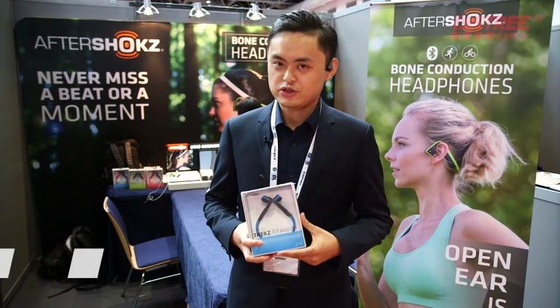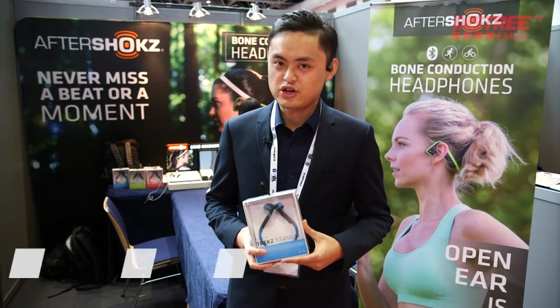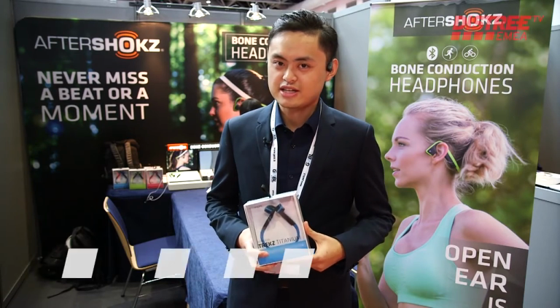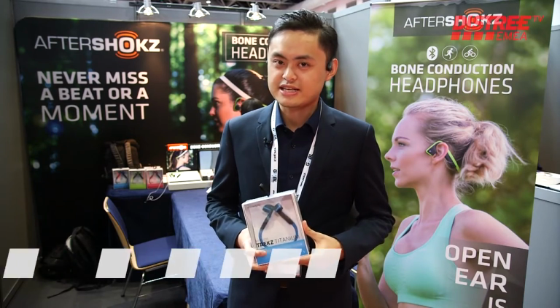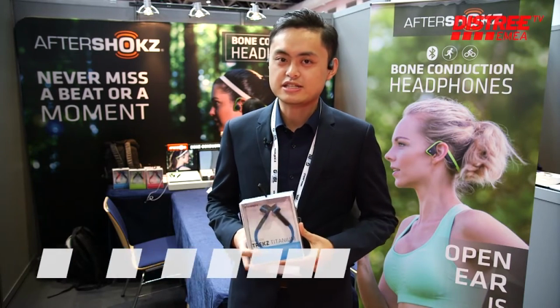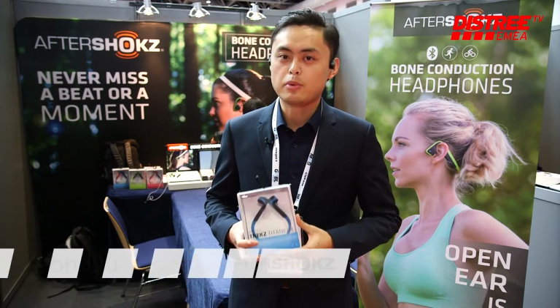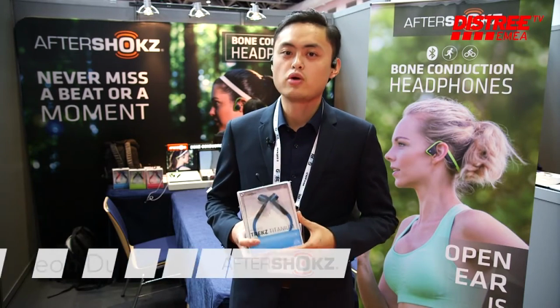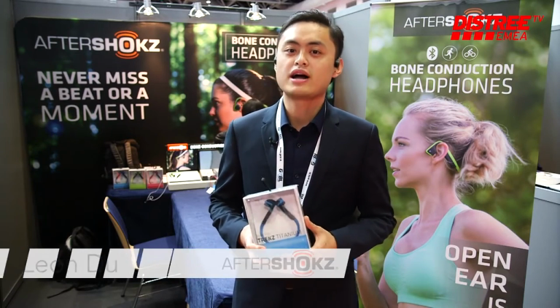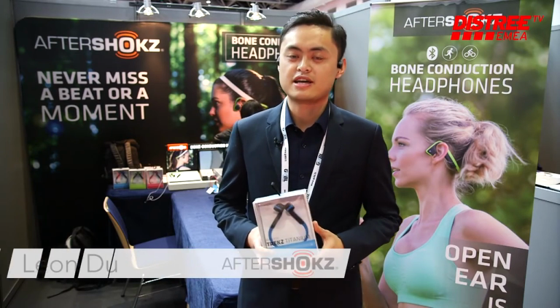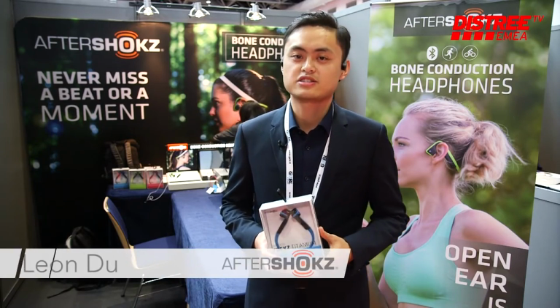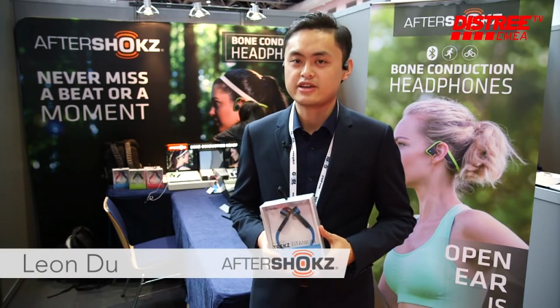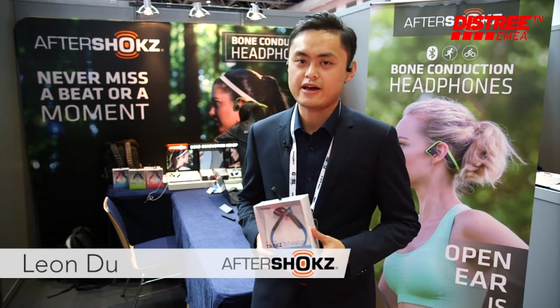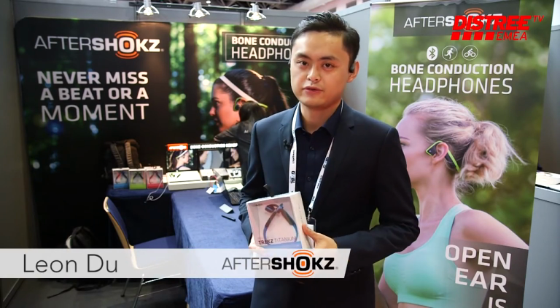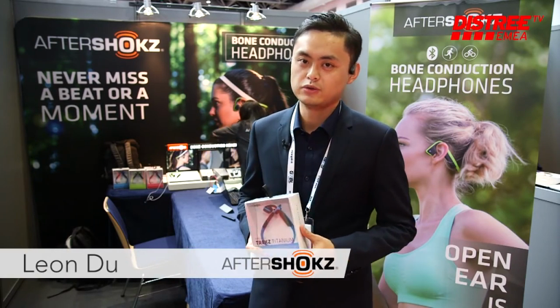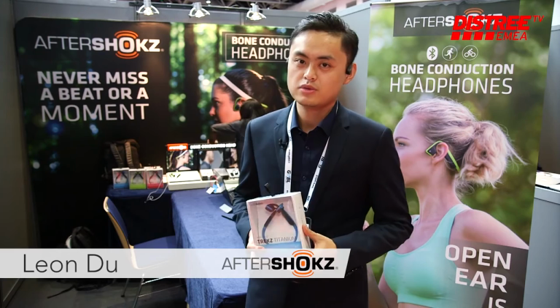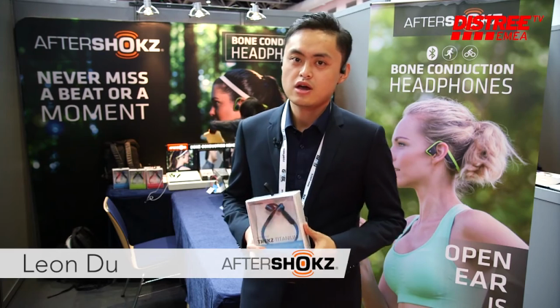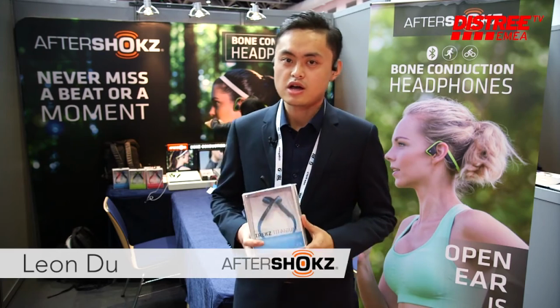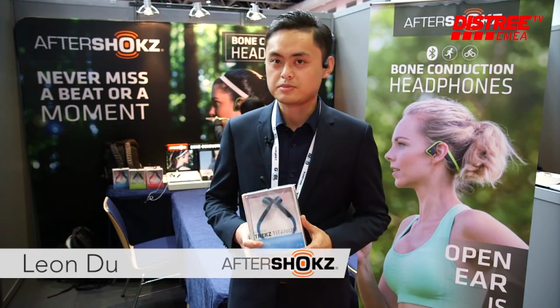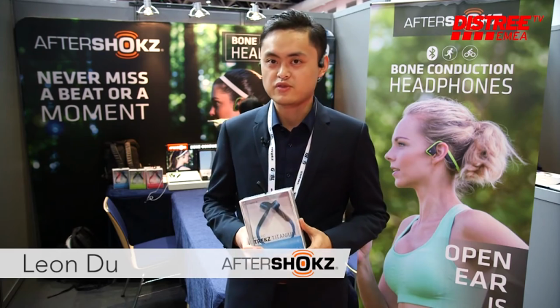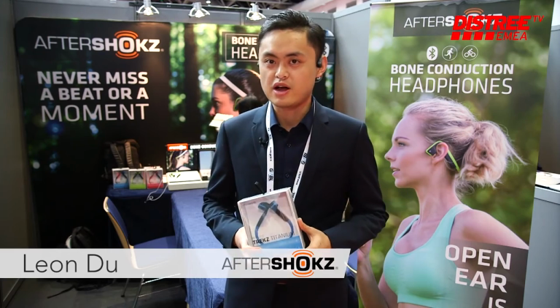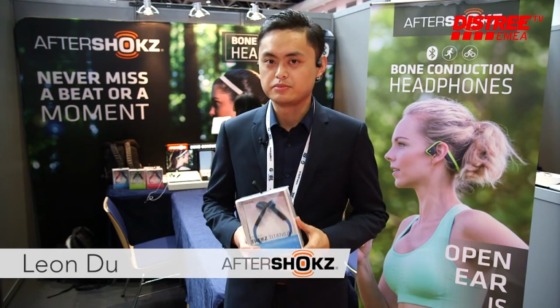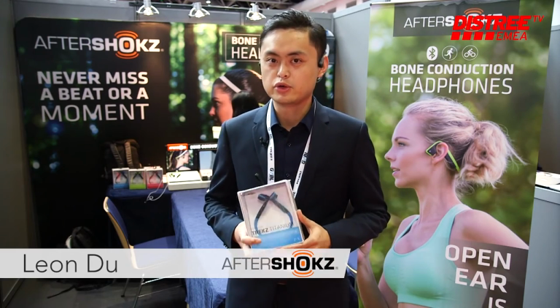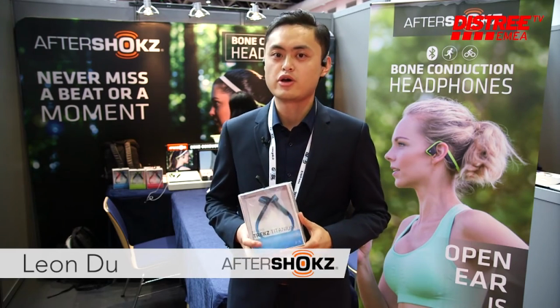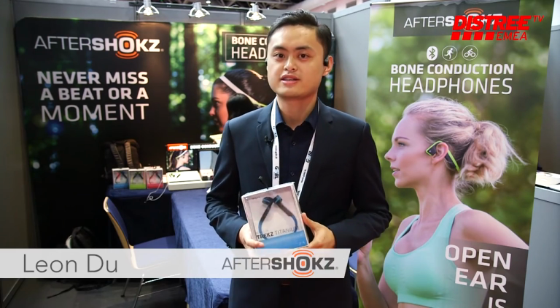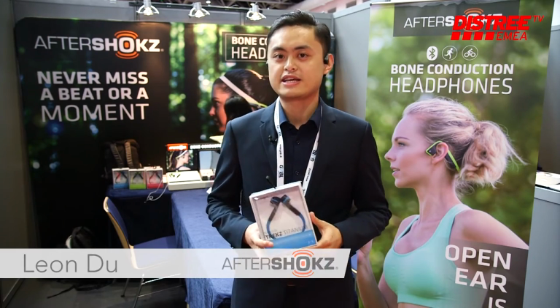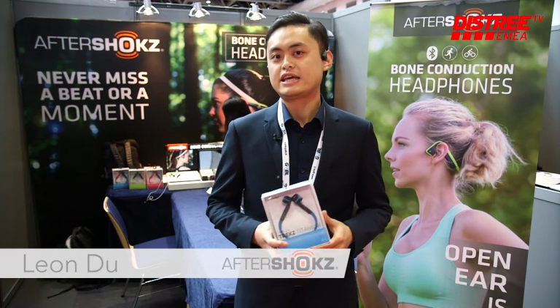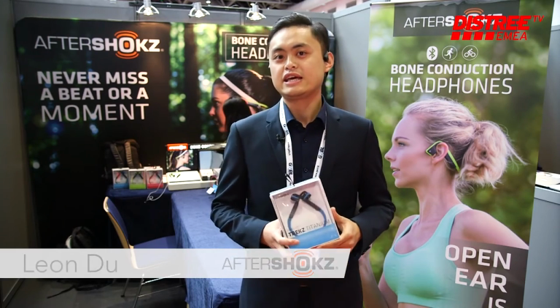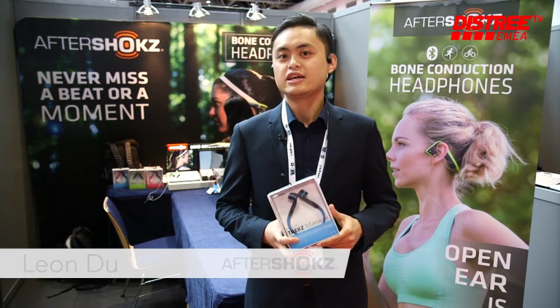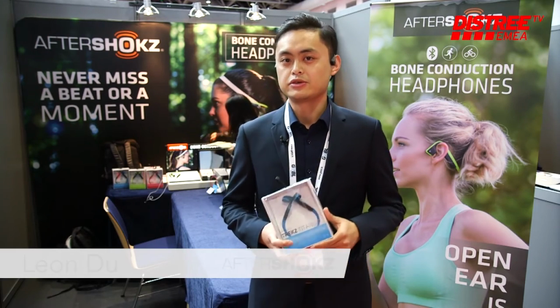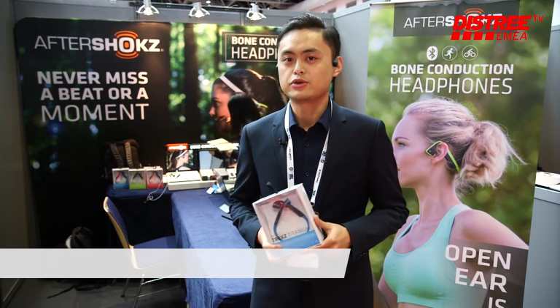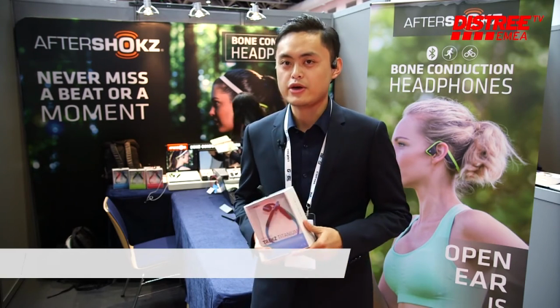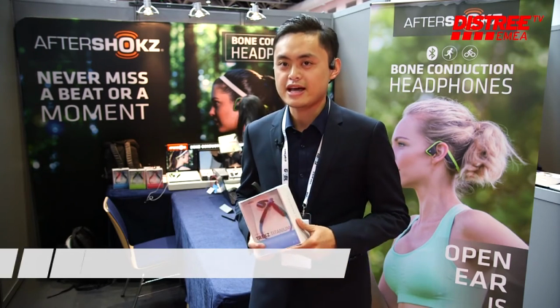Aftershocks is a bone conduction headphone. It comes from New York City in the US.